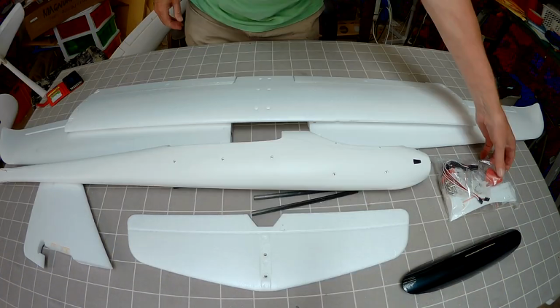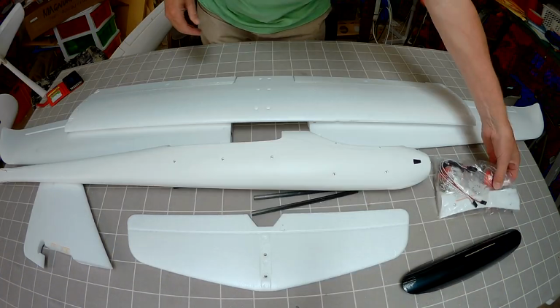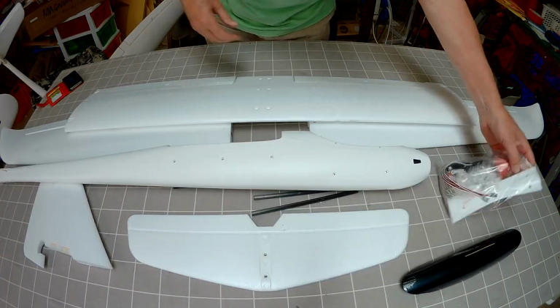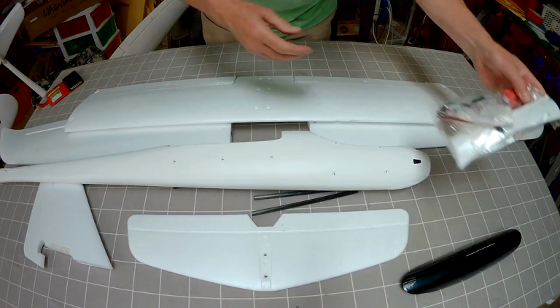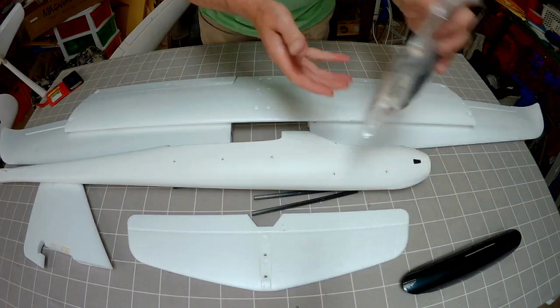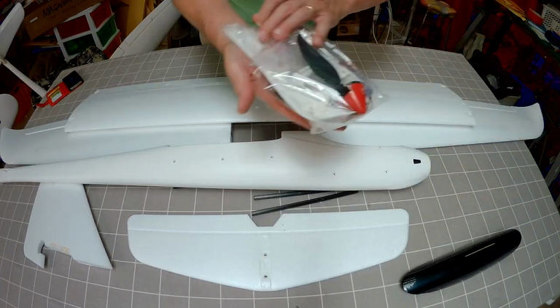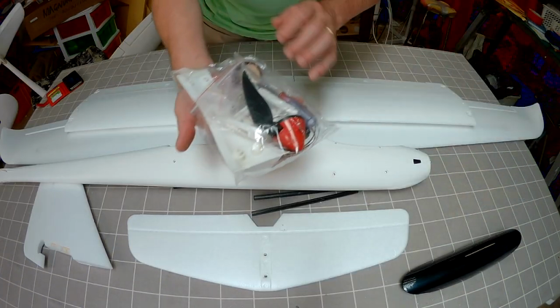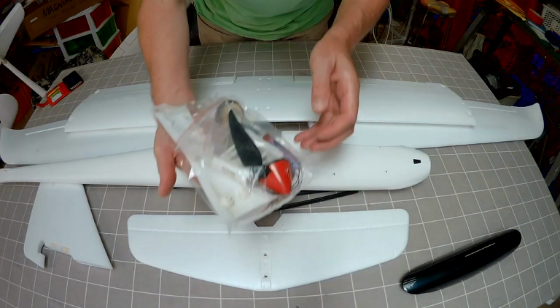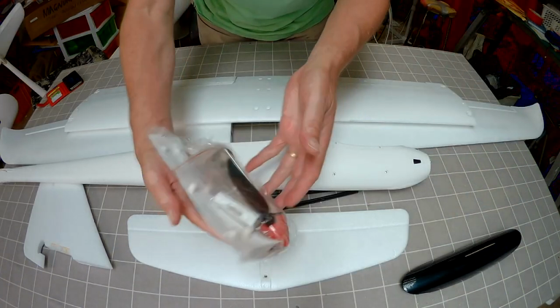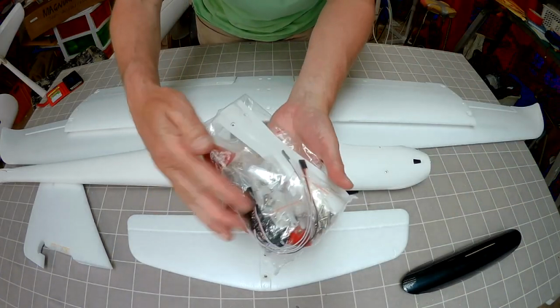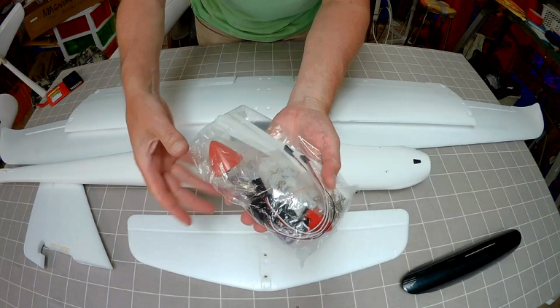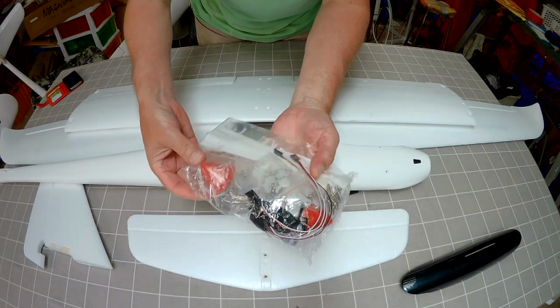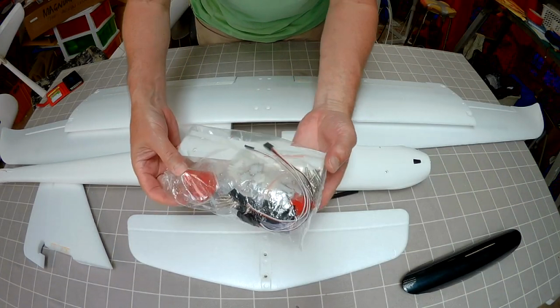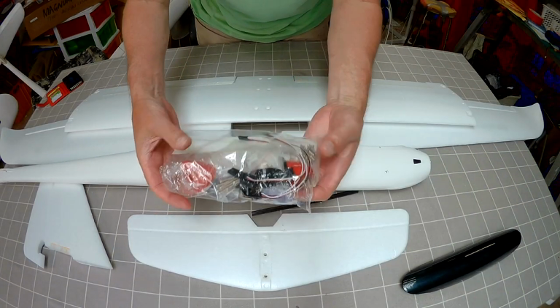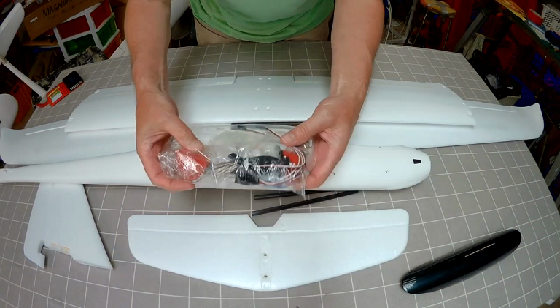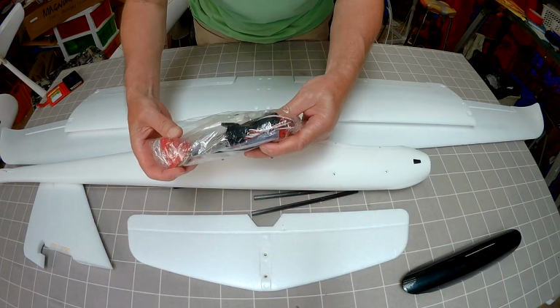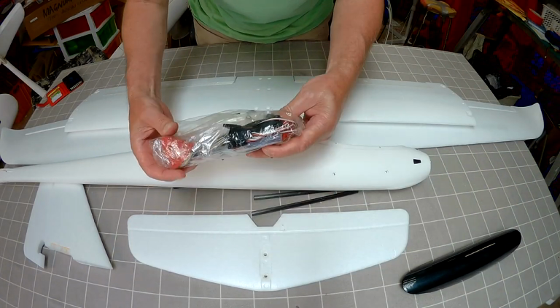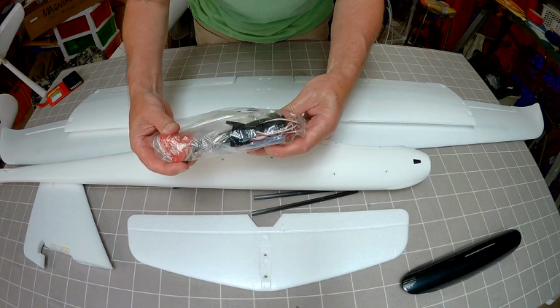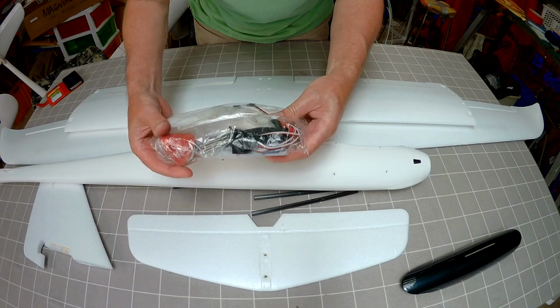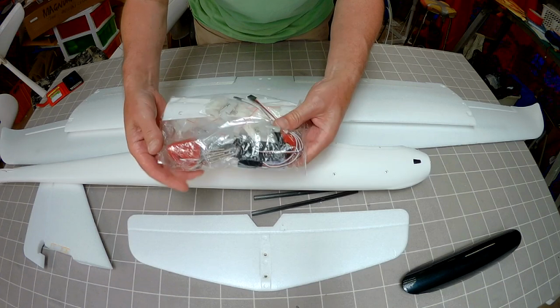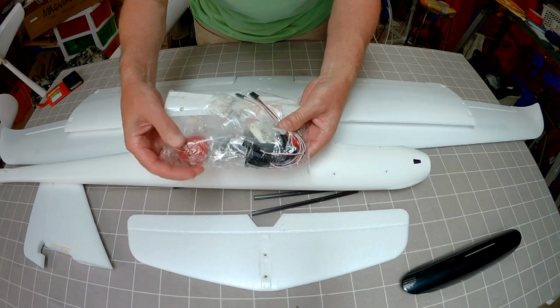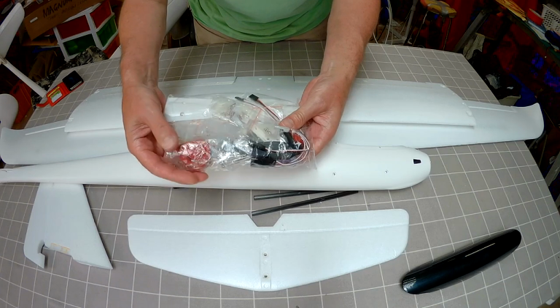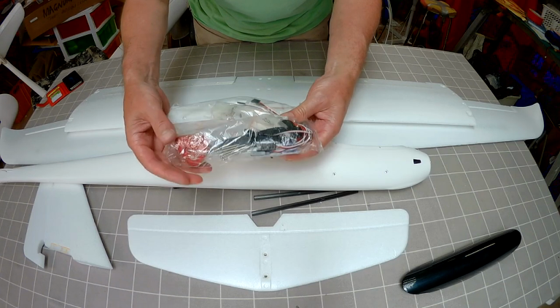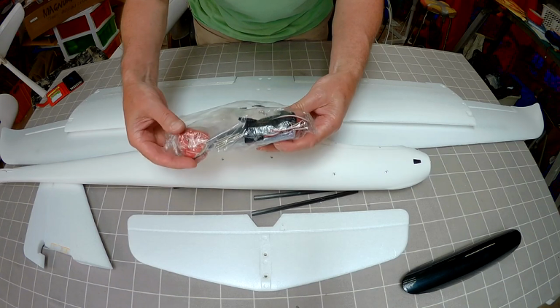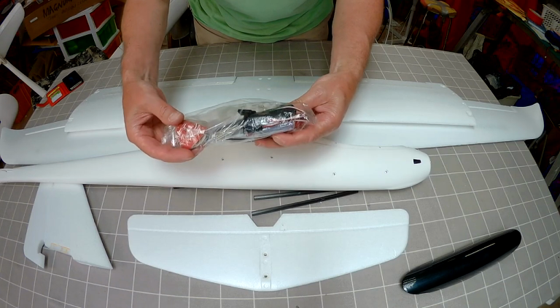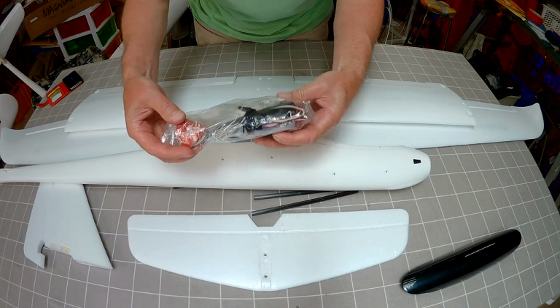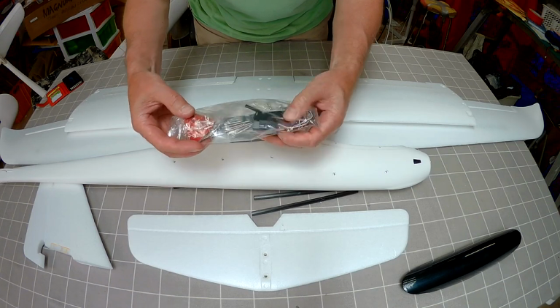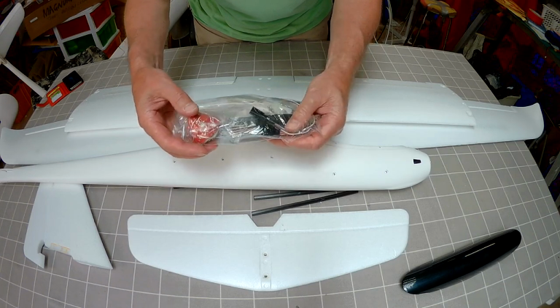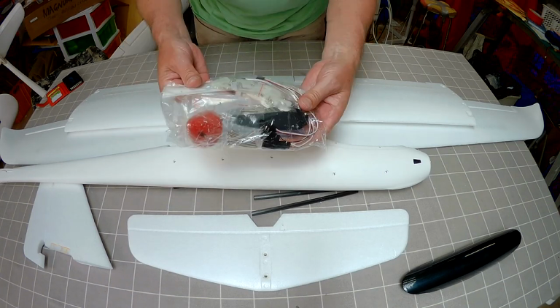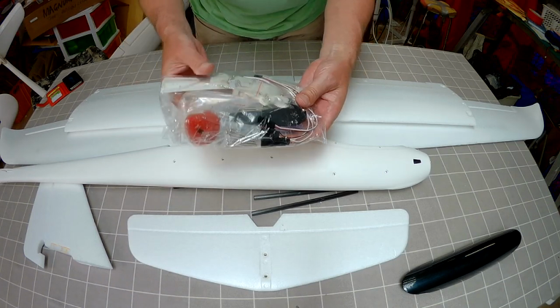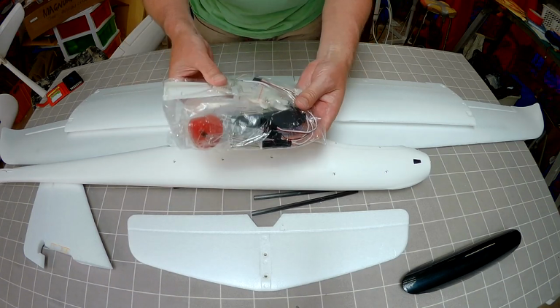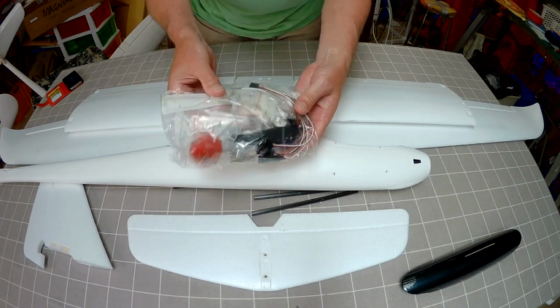And there's a bag of bits and pieces: wing joiner, folding prop, spare nose cone, nuts and bolts.